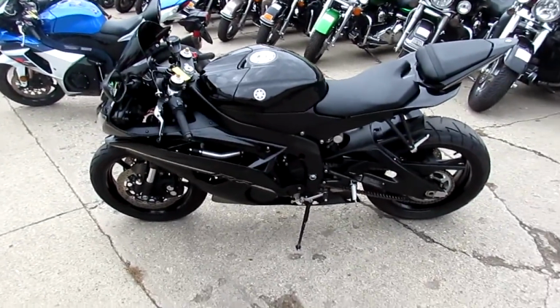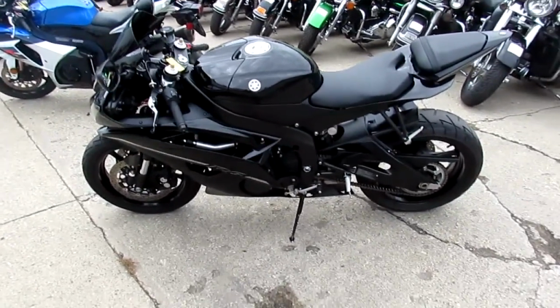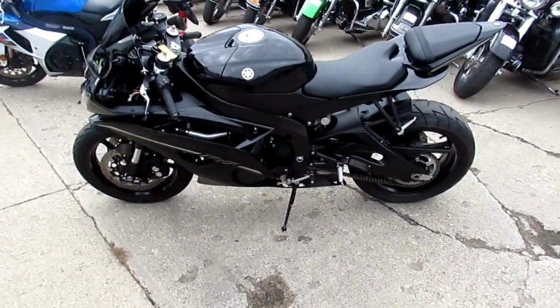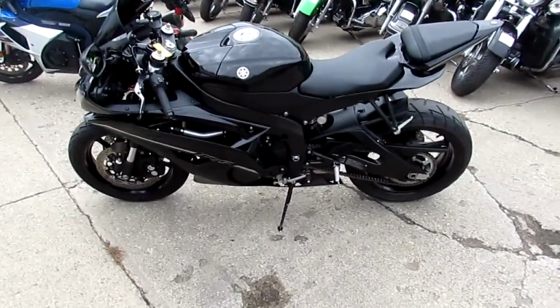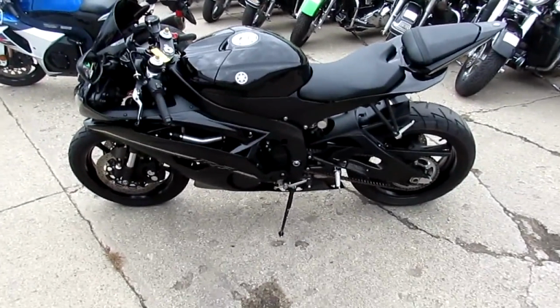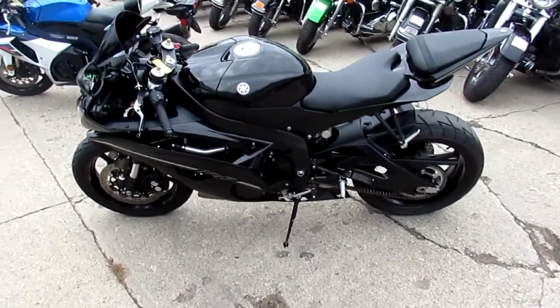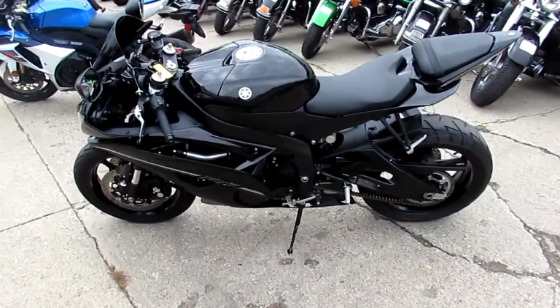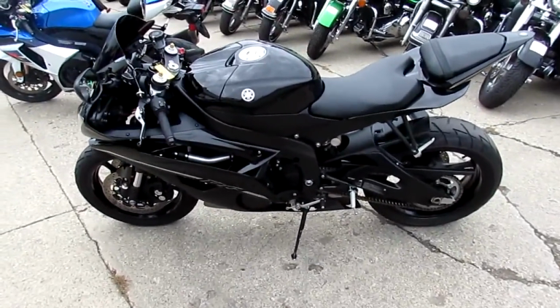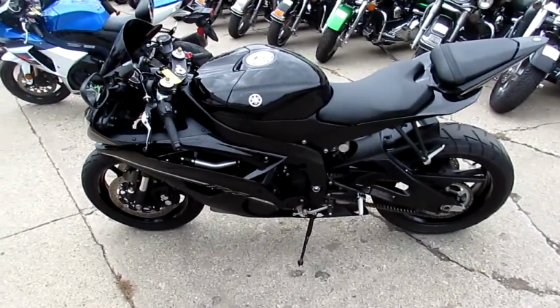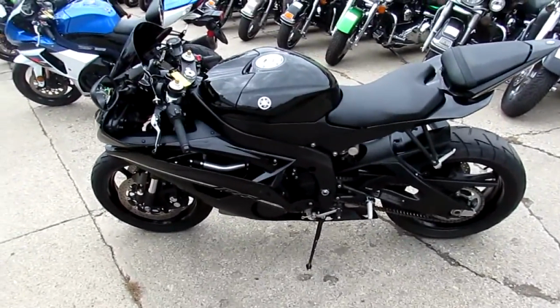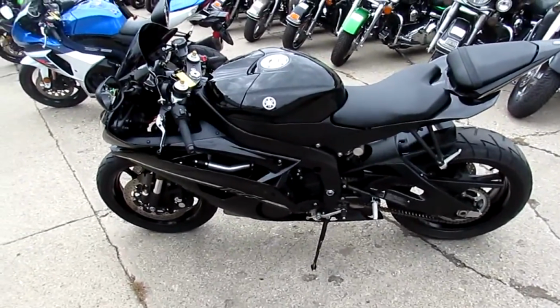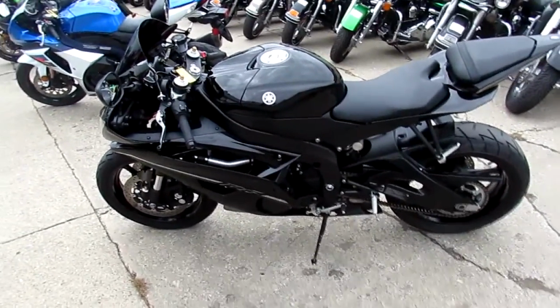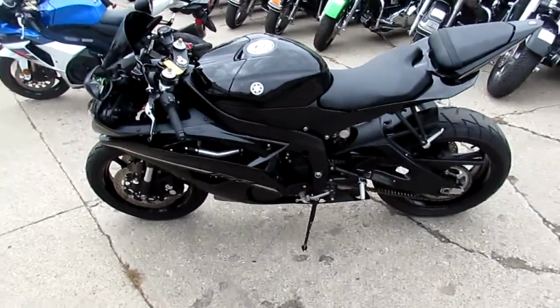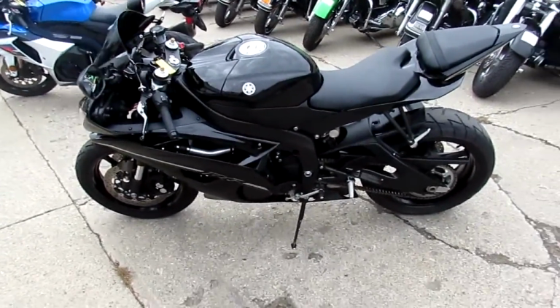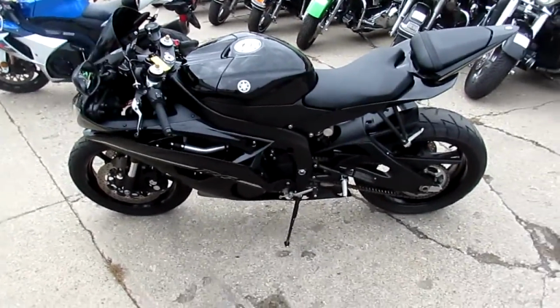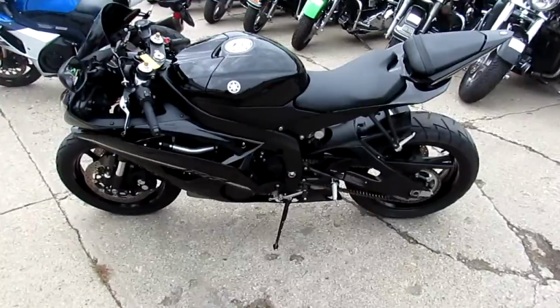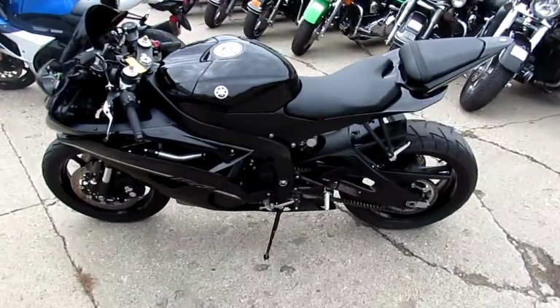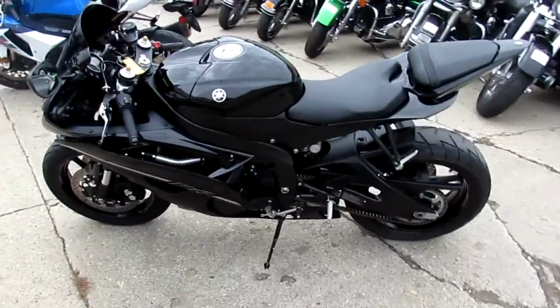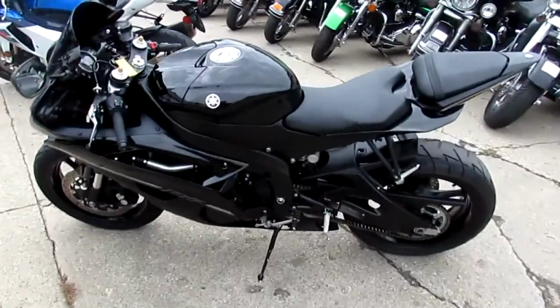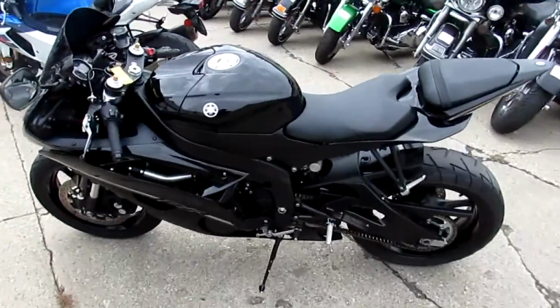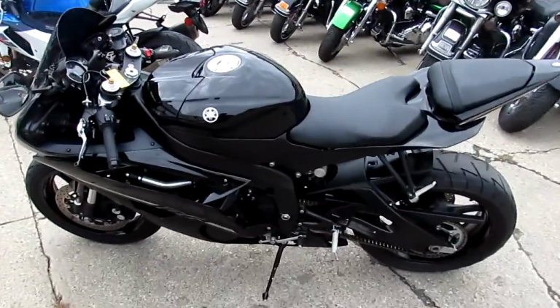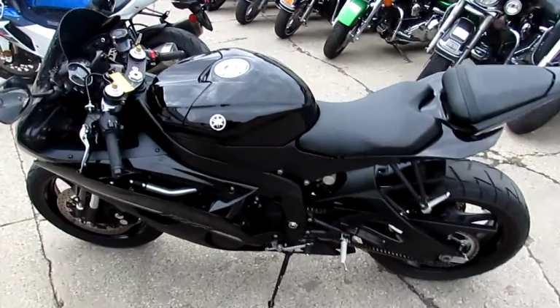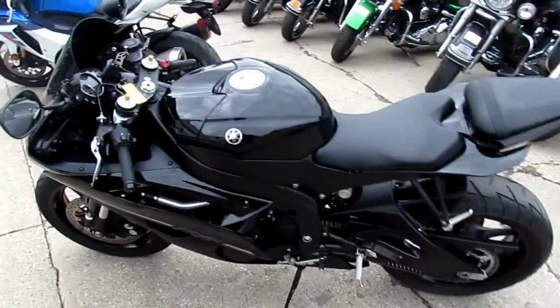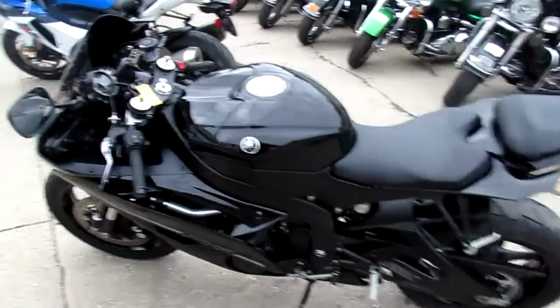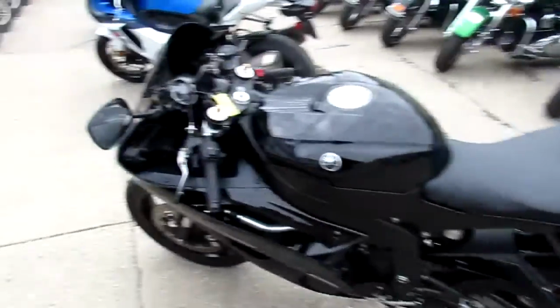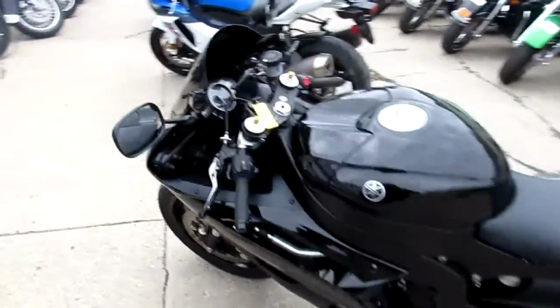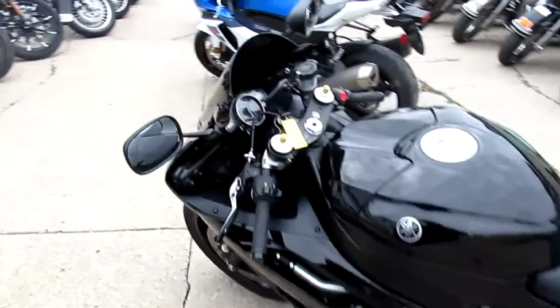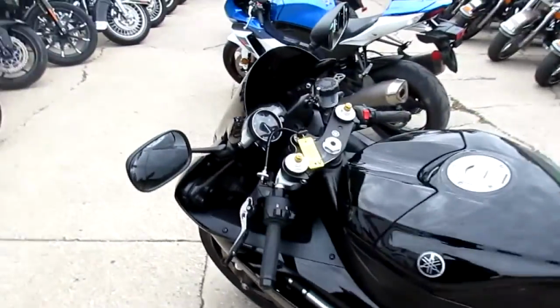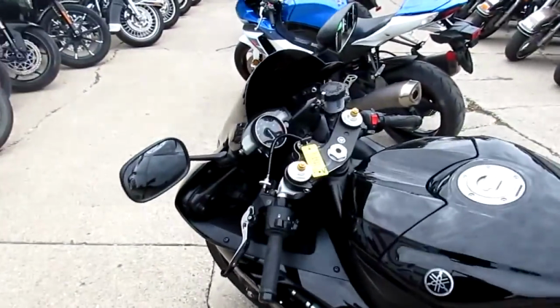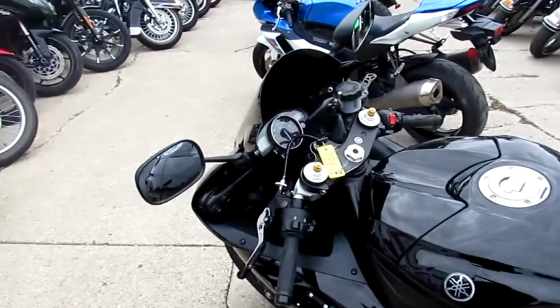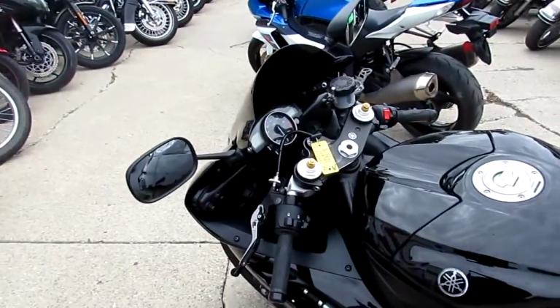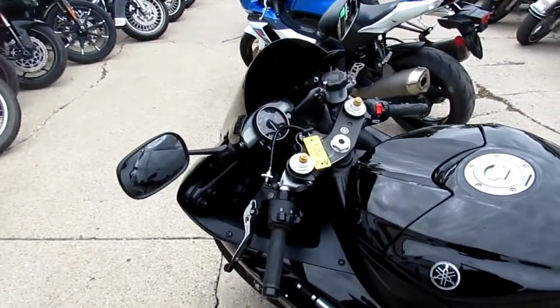It's a tinted windscreen. Anyway, there's over $3,000 in extras. This thing's a steal.